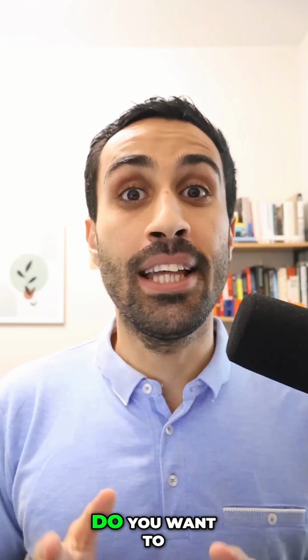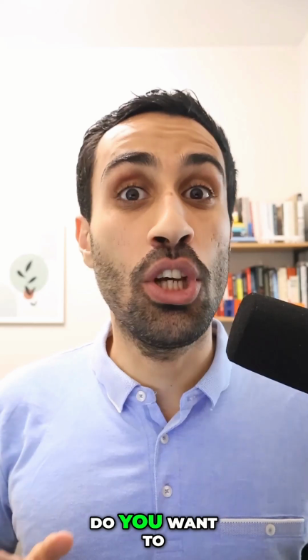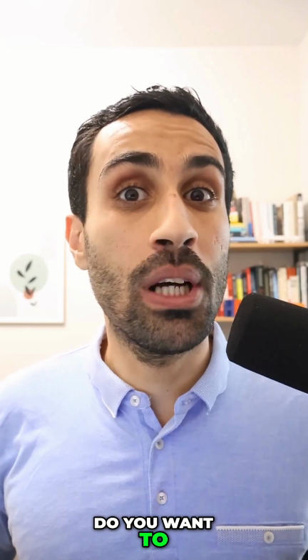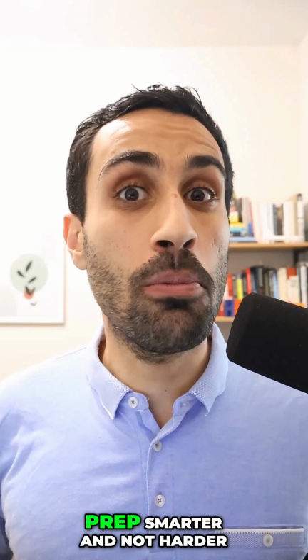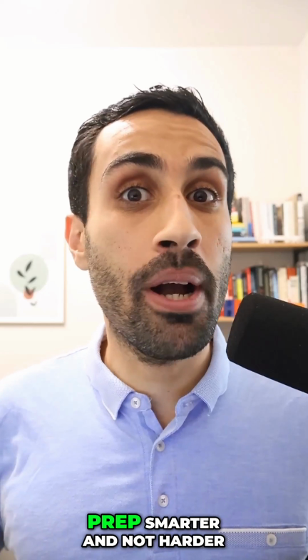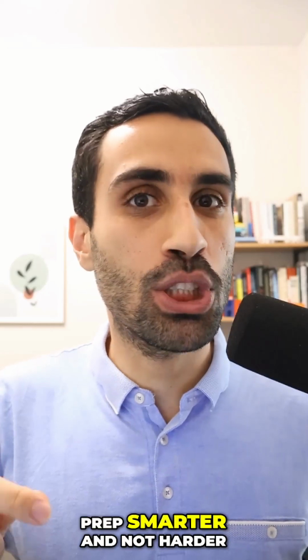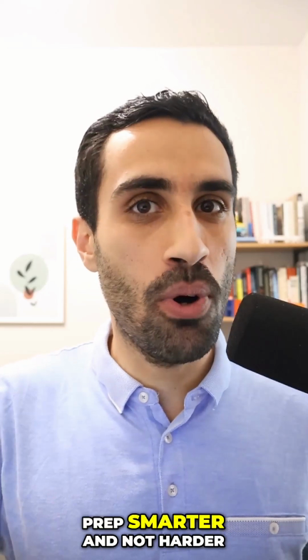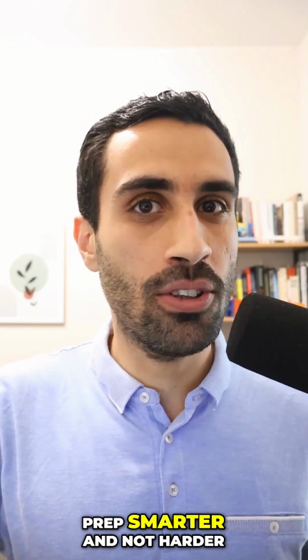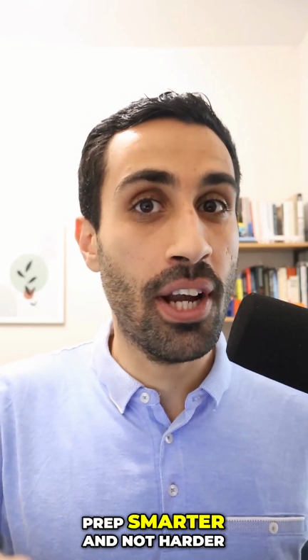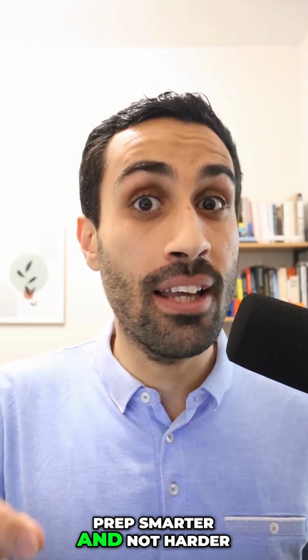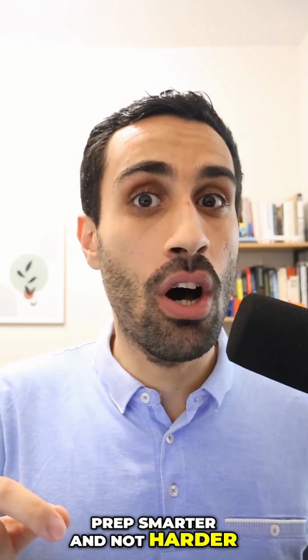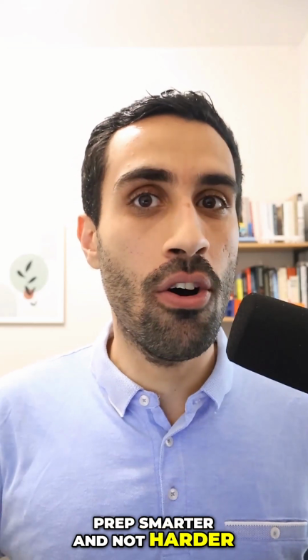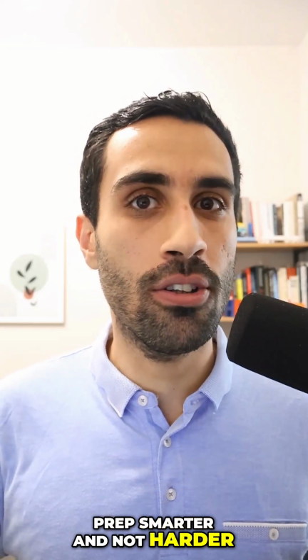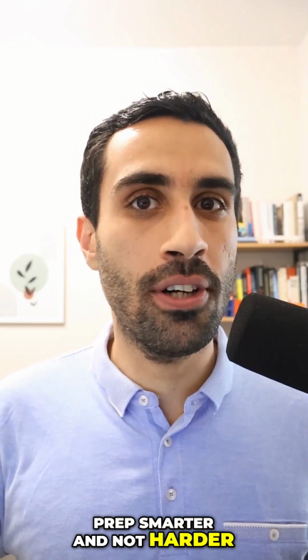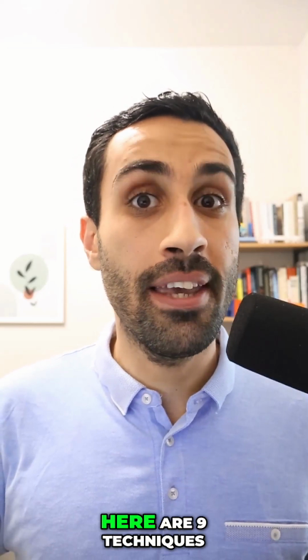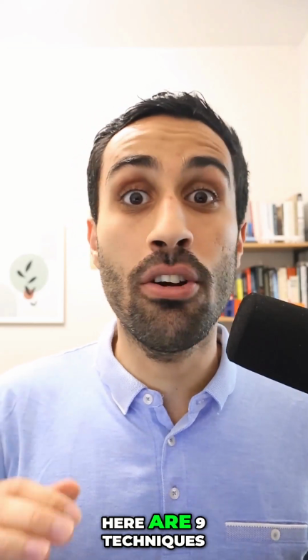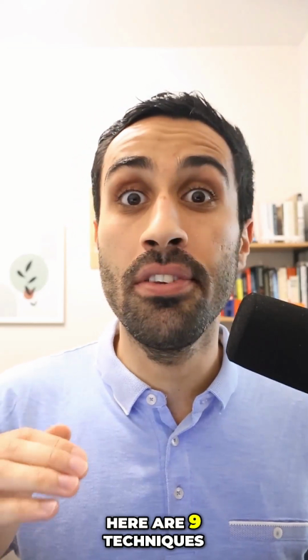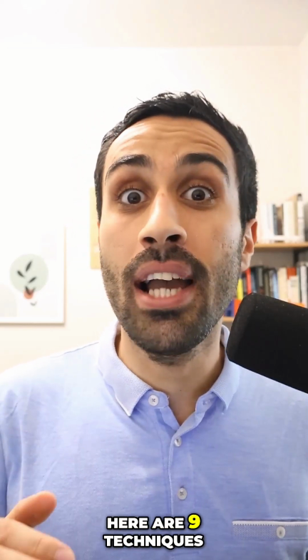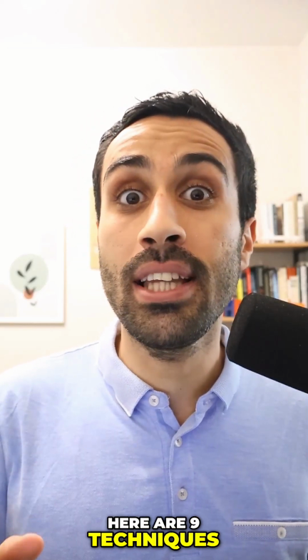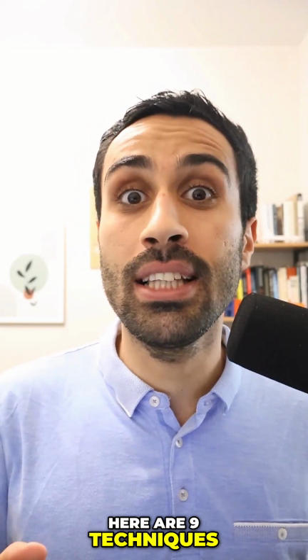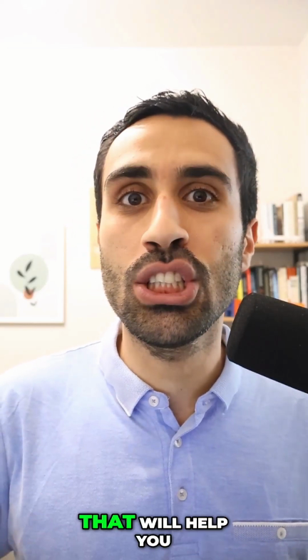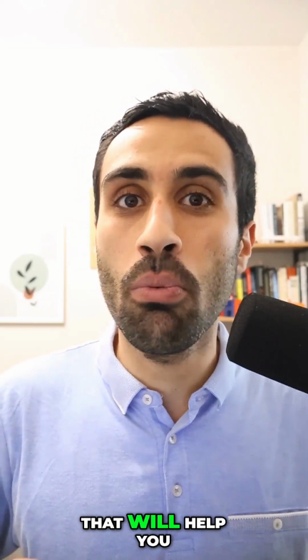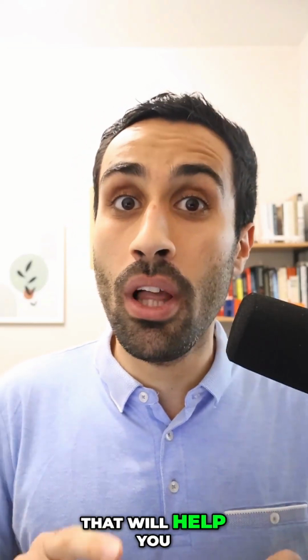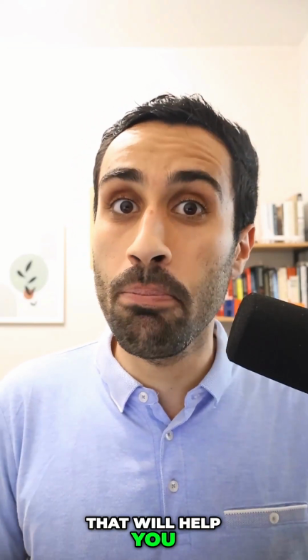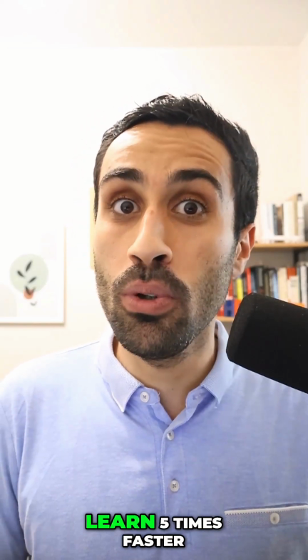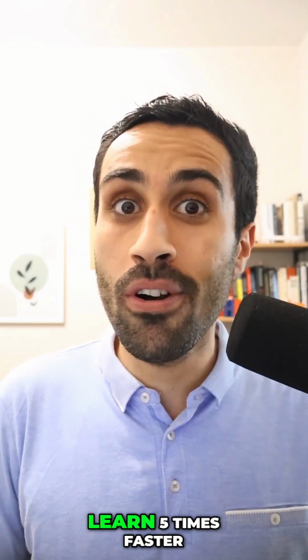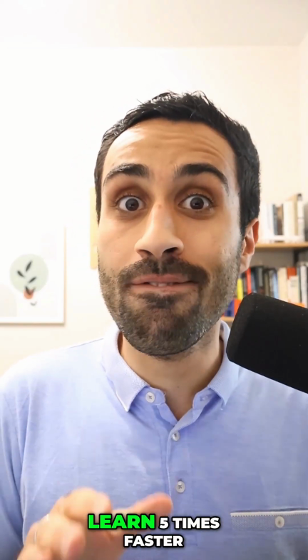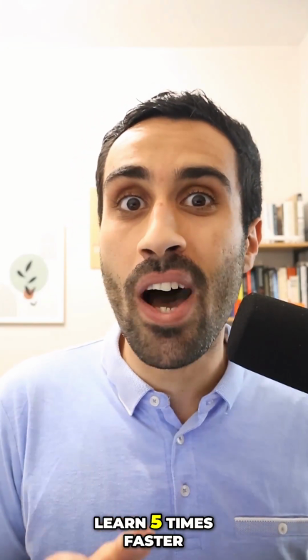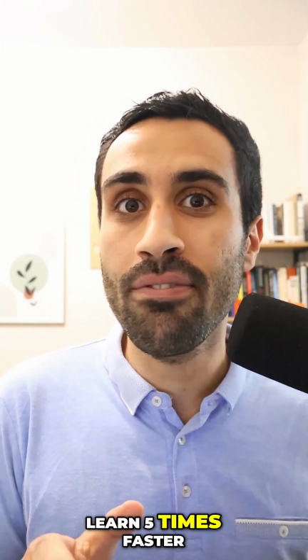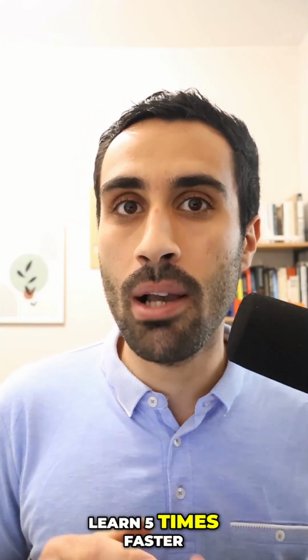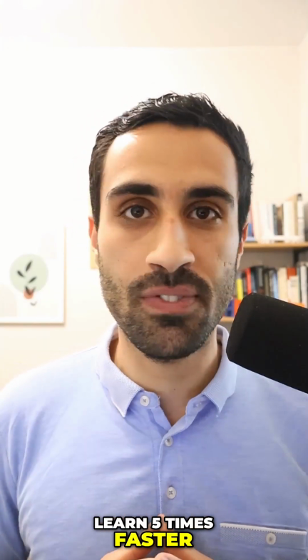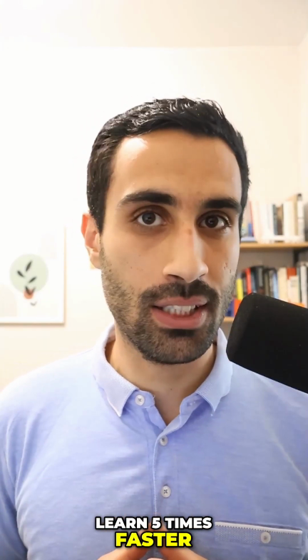Do you want to prep smarter and not harder? Here are nine techniques that will help you learn five times faster.